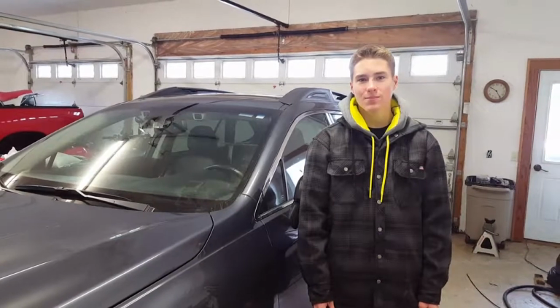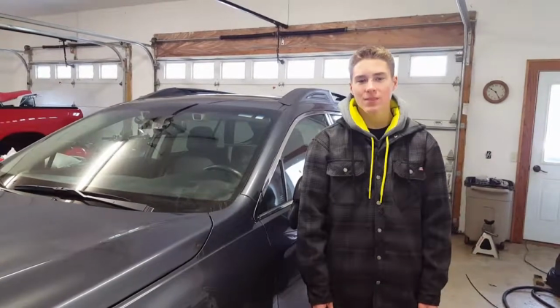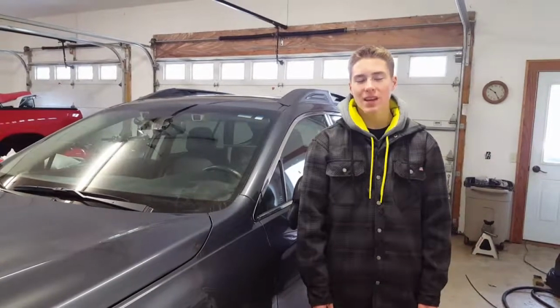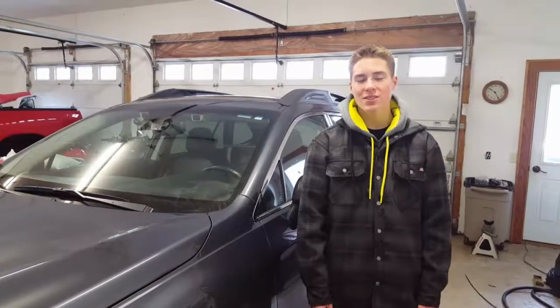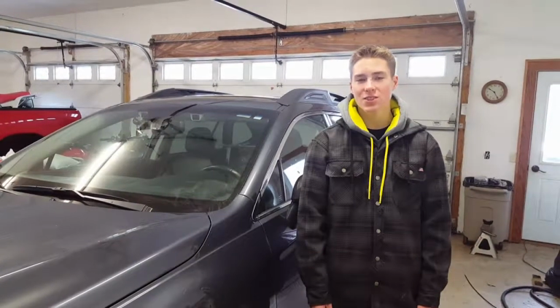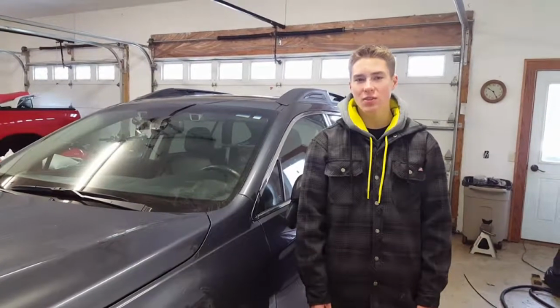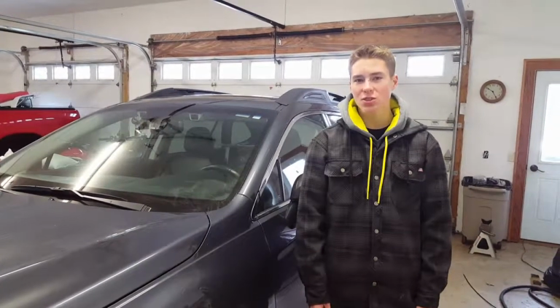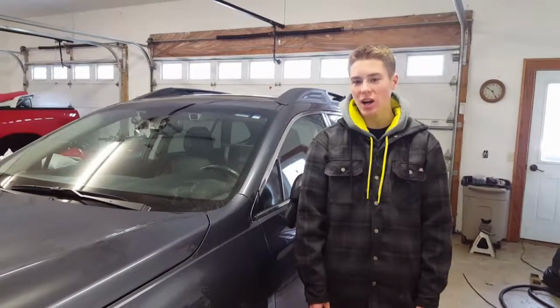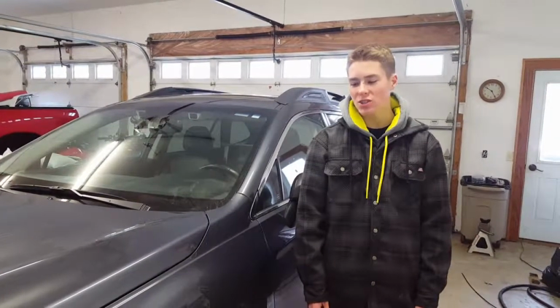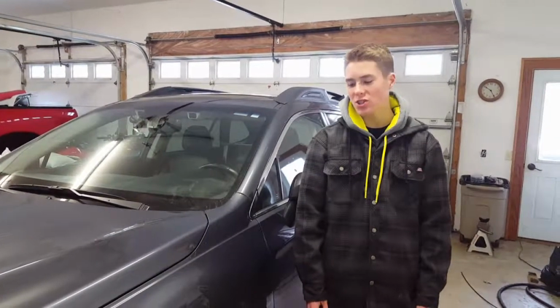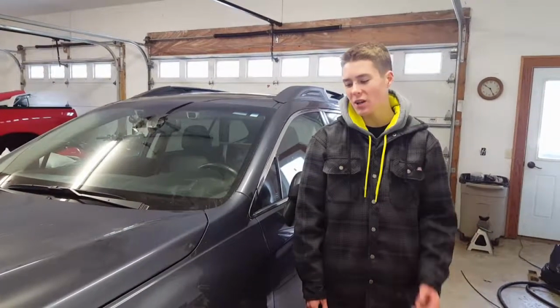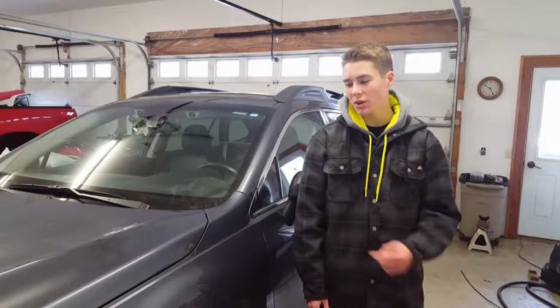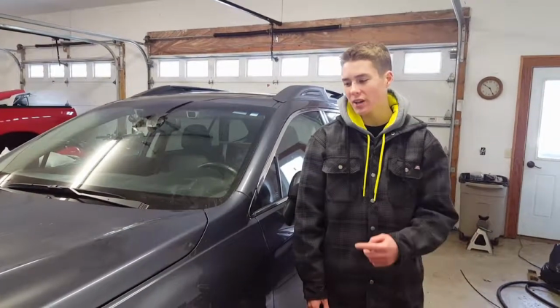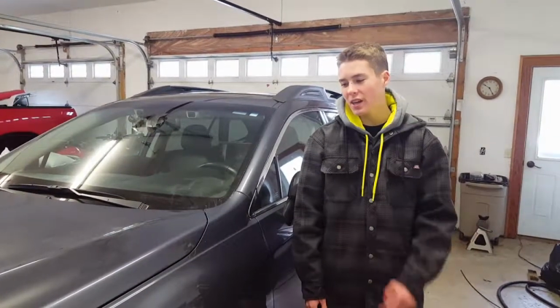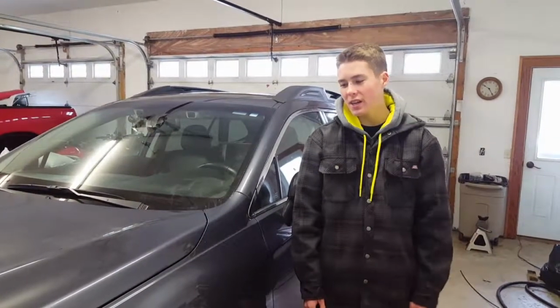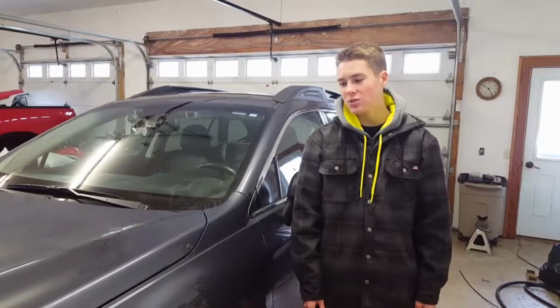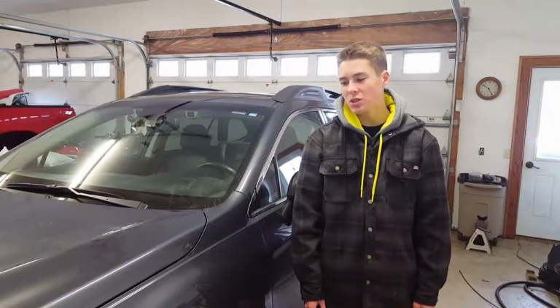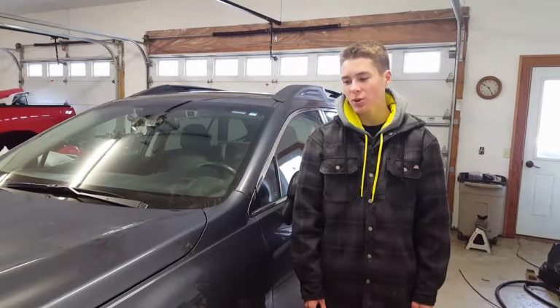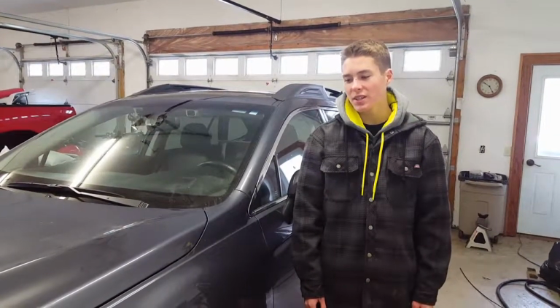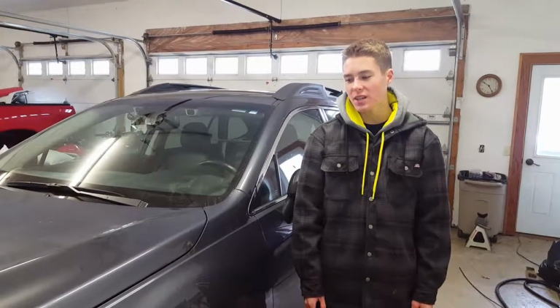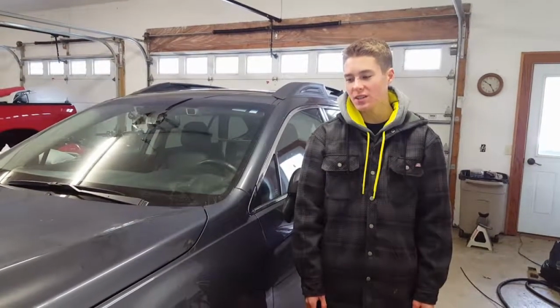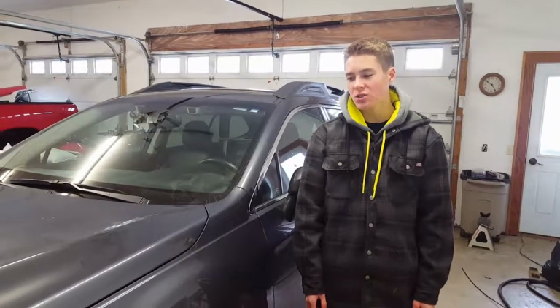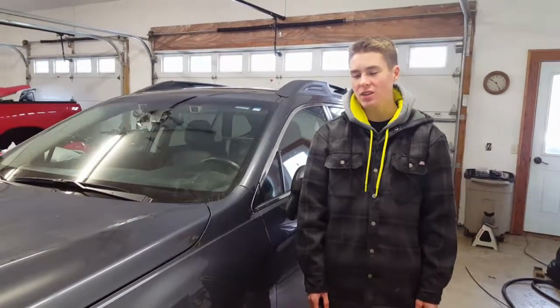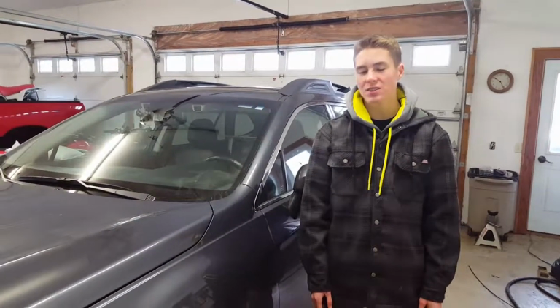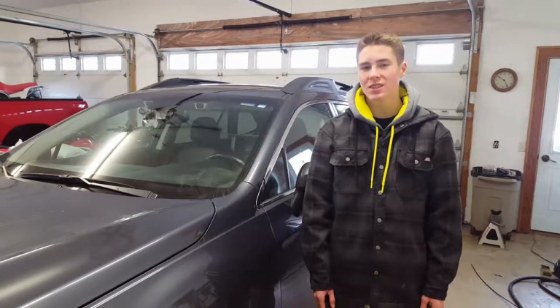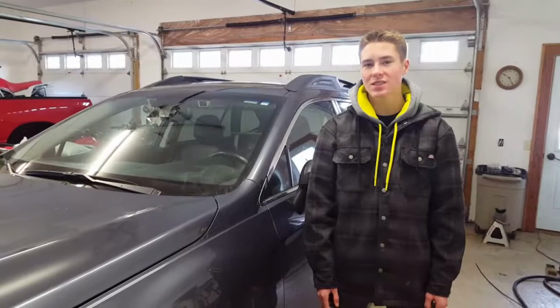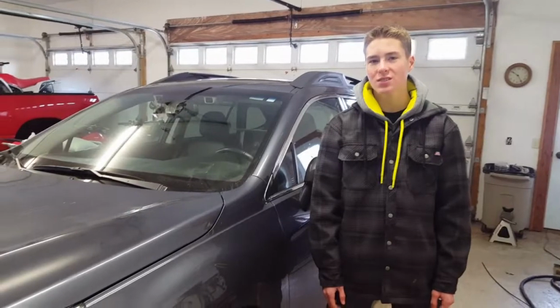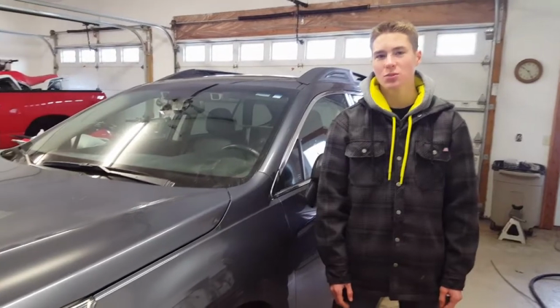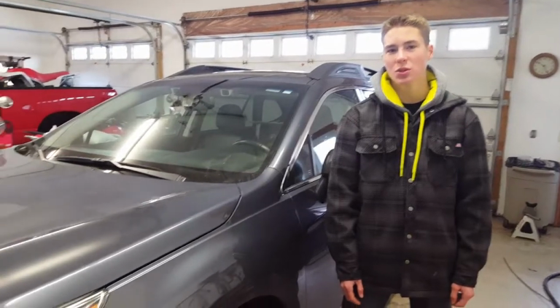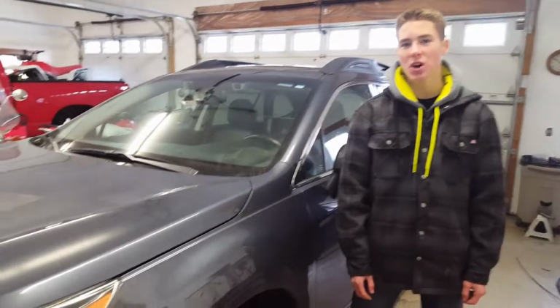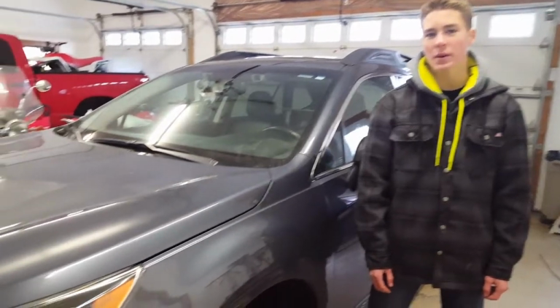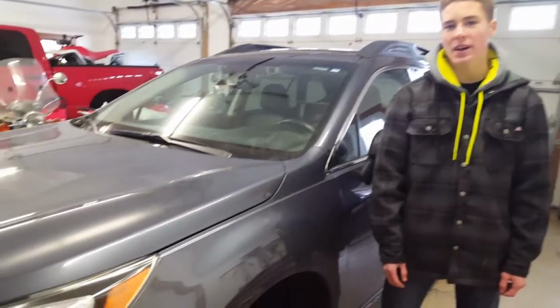Hey guys, it's Garvin Scratch and today we're doing the brakes on this 2016 Subaru Outback.